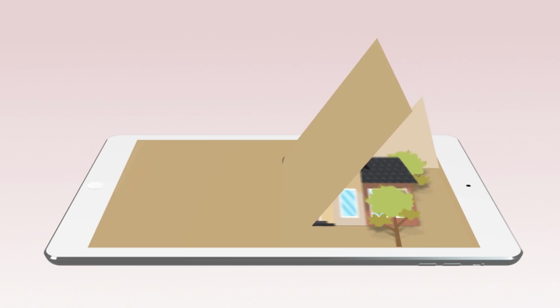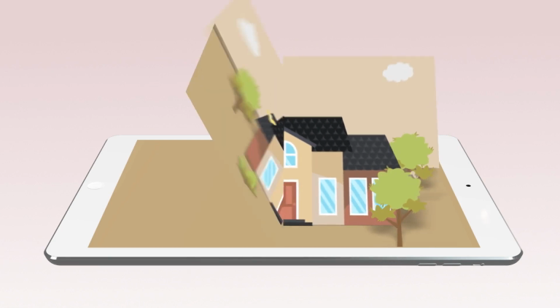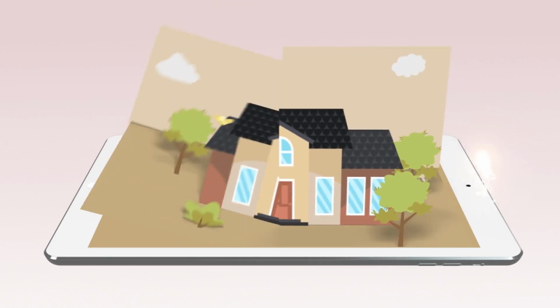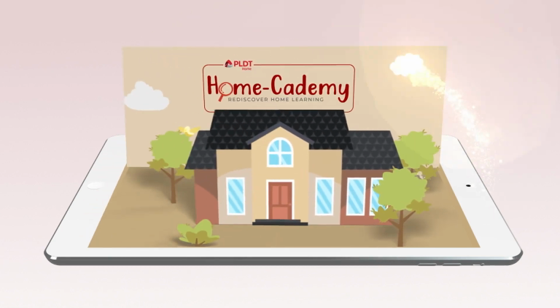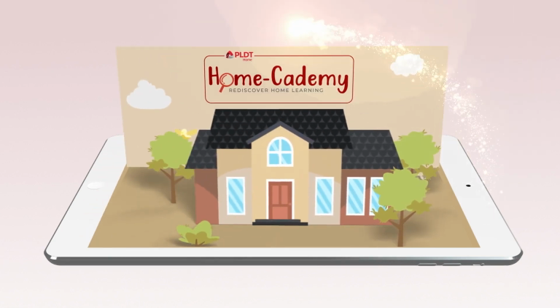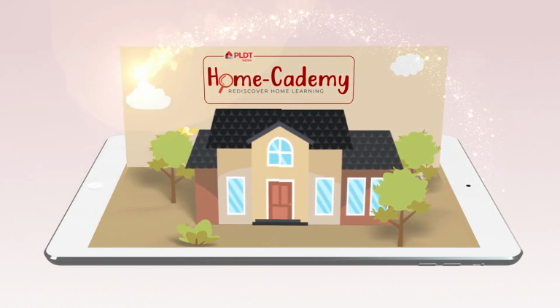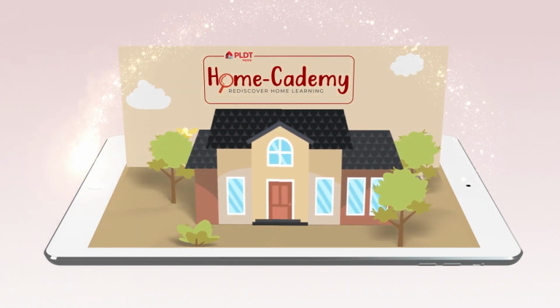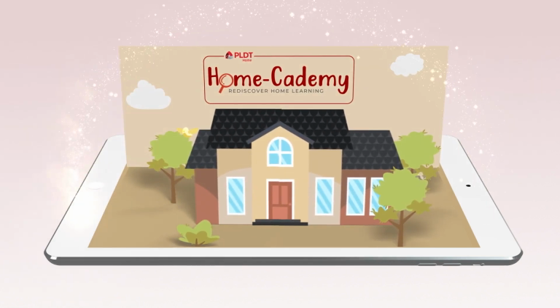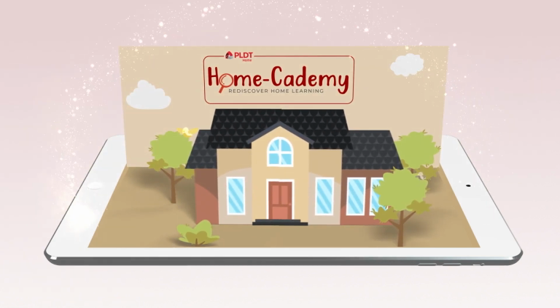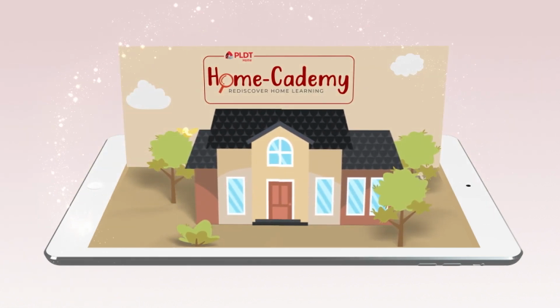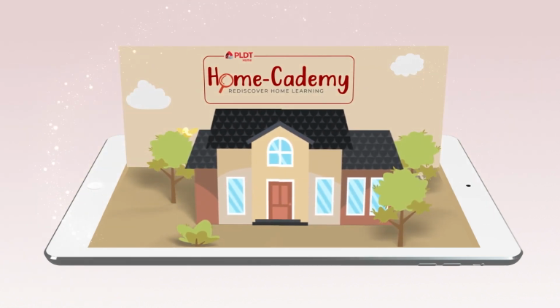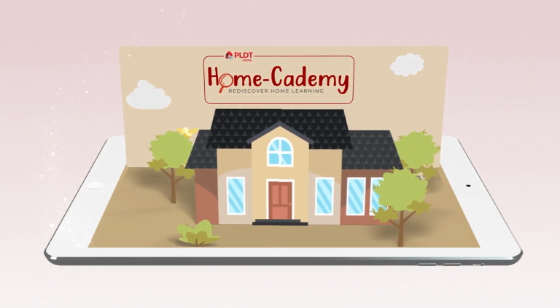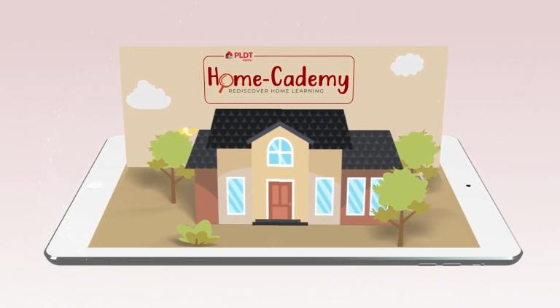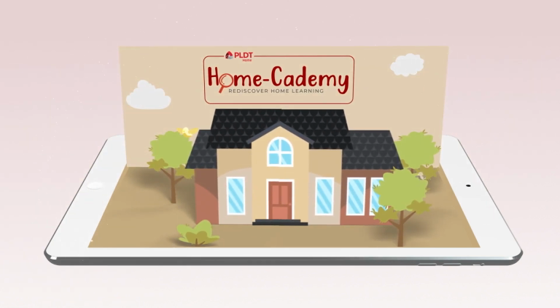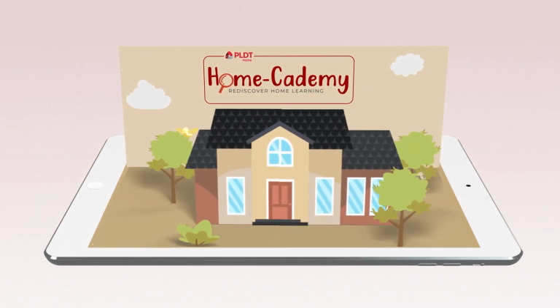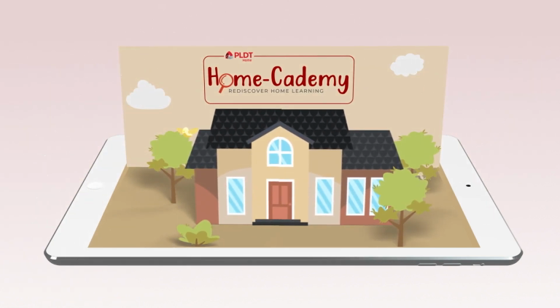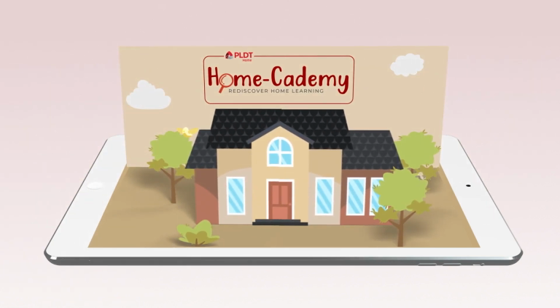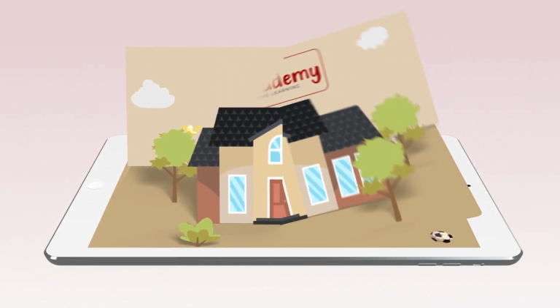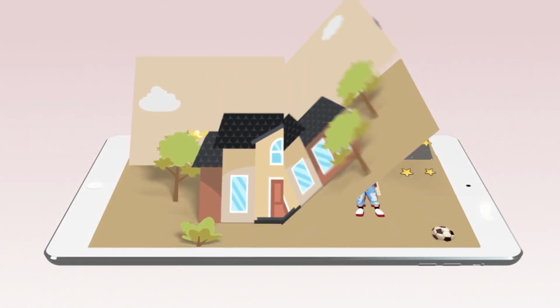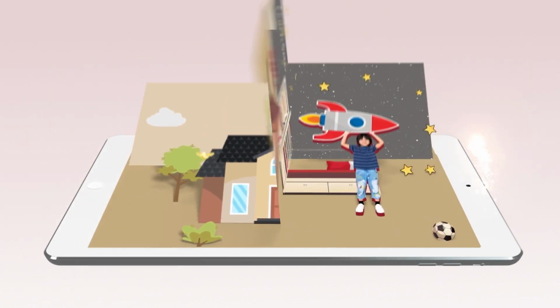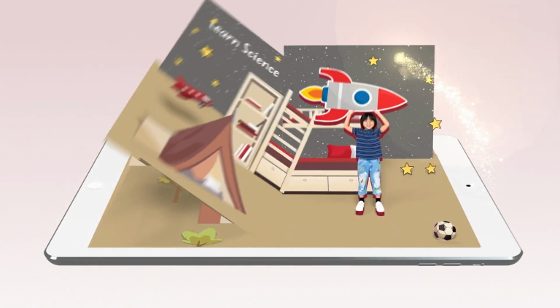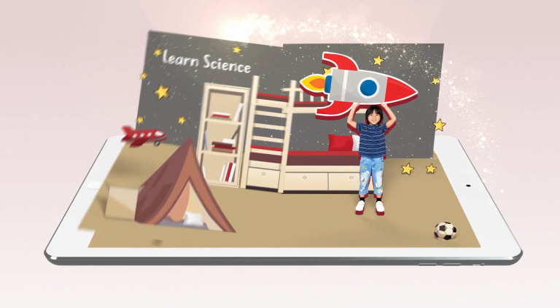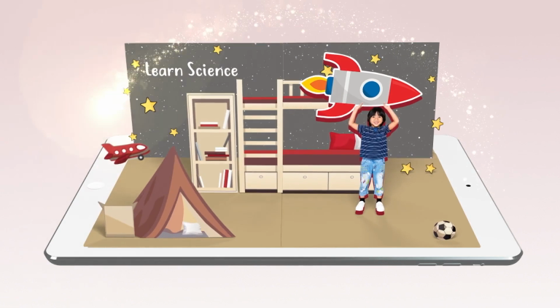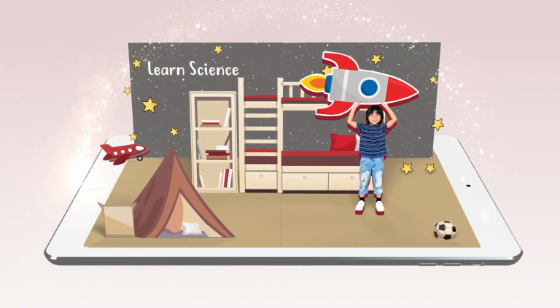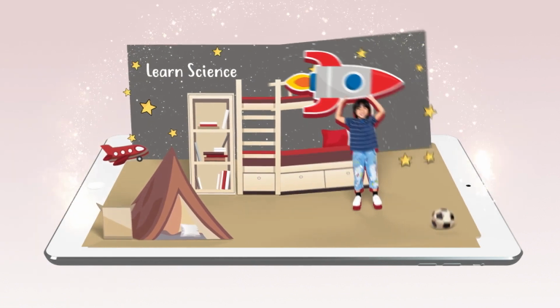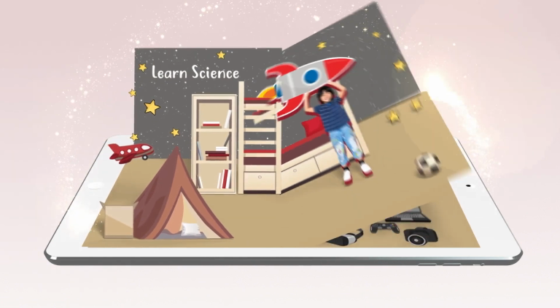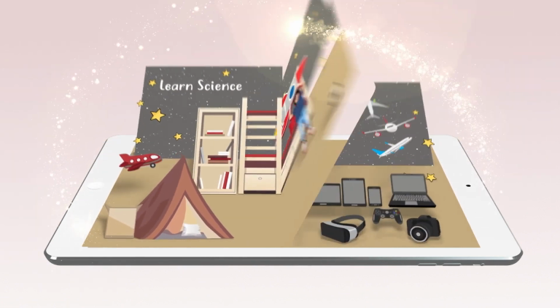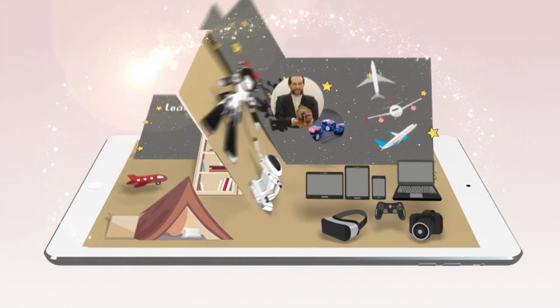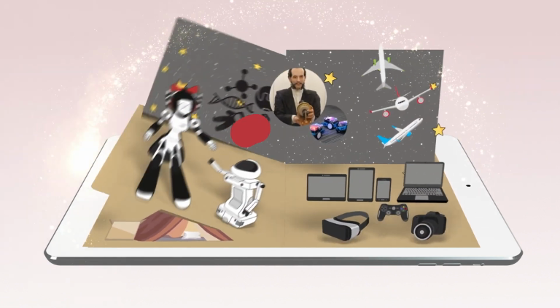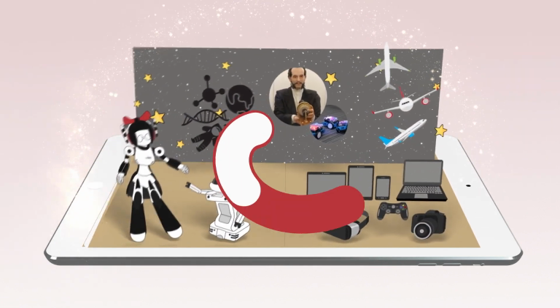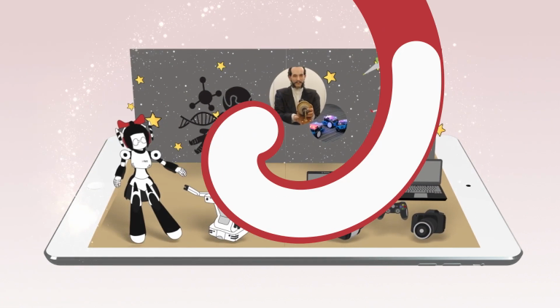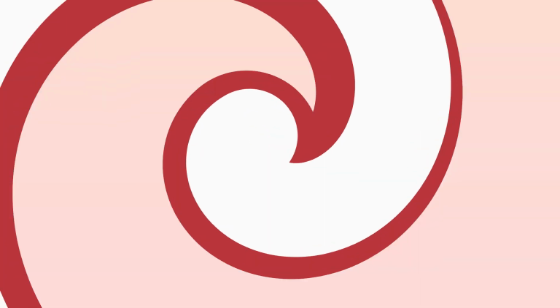Rediscover home learning with PLDT Home Academy. Learn science with Mind Movers and Tinker with Tech.